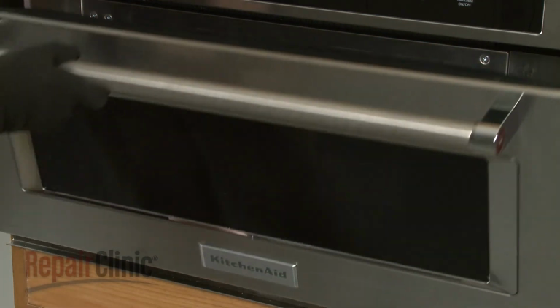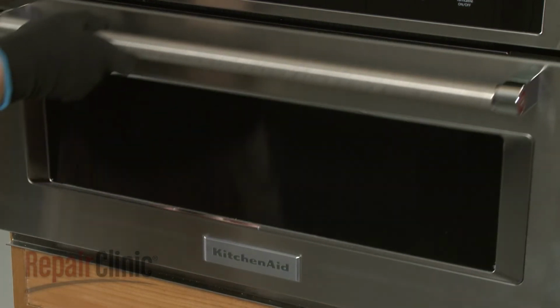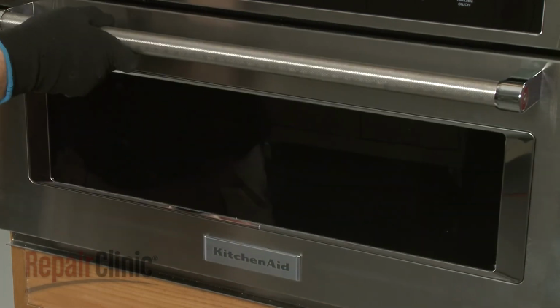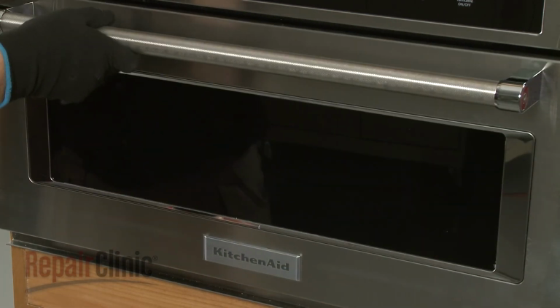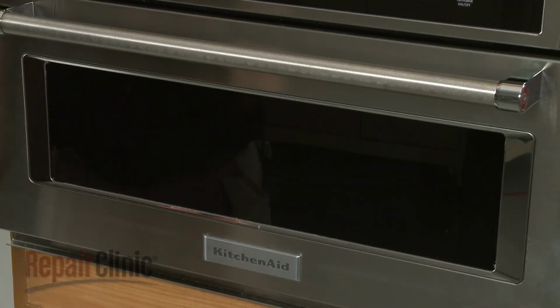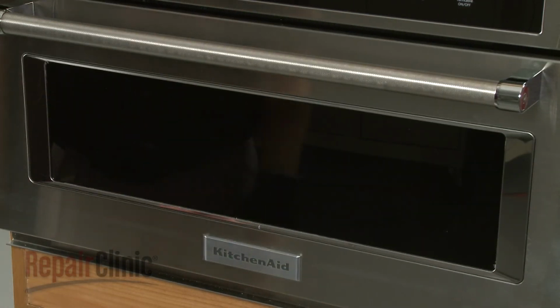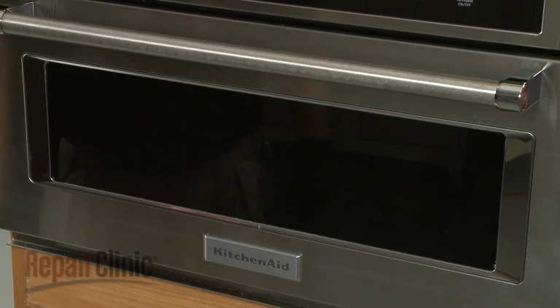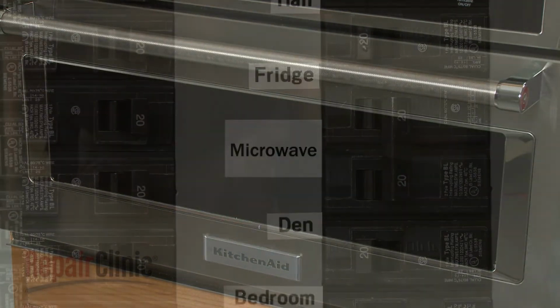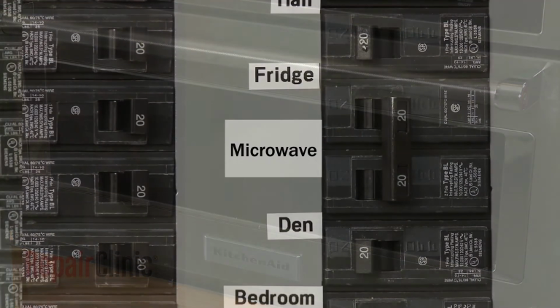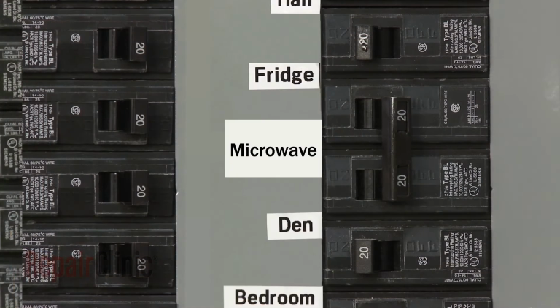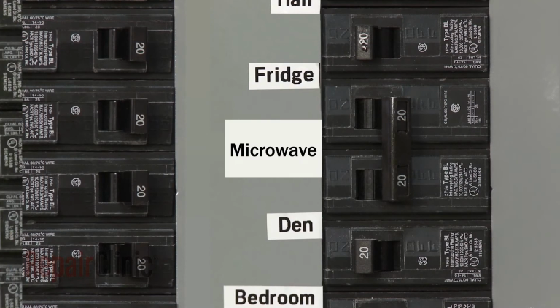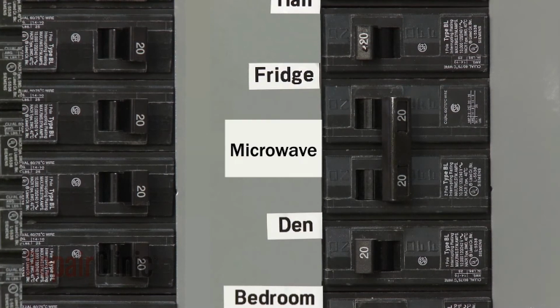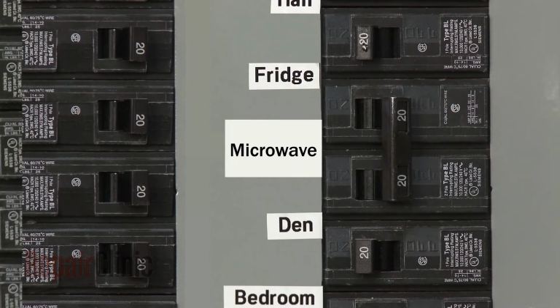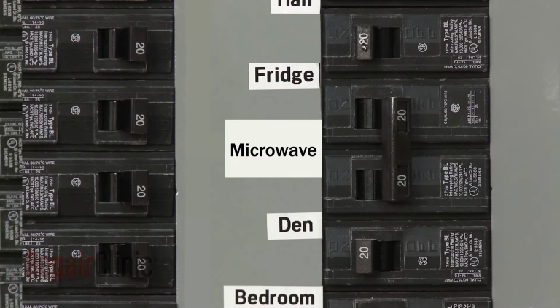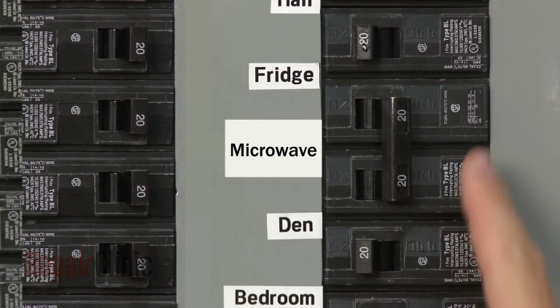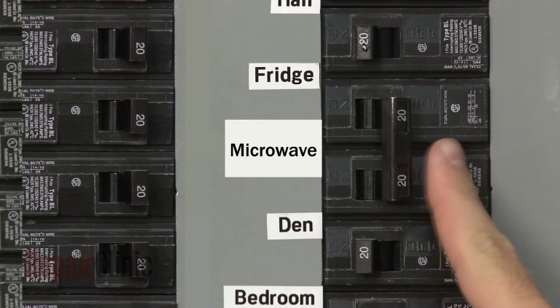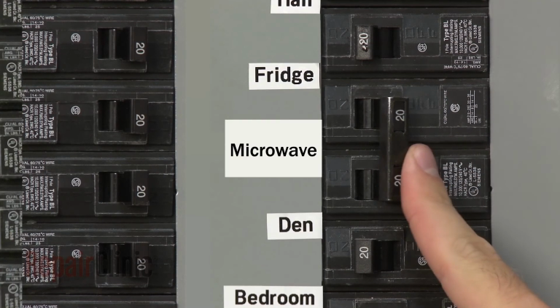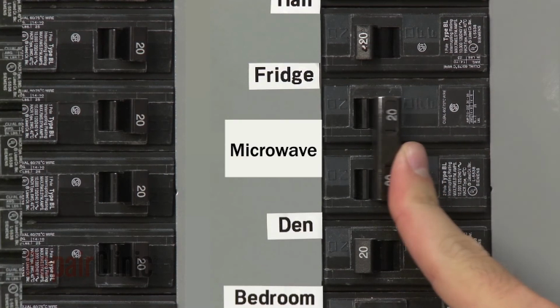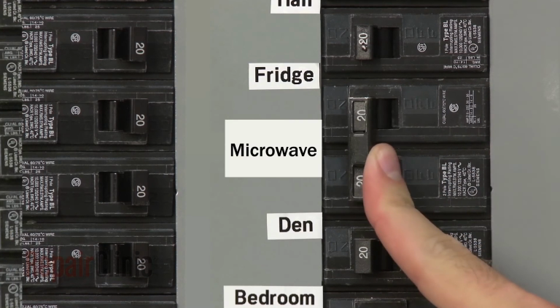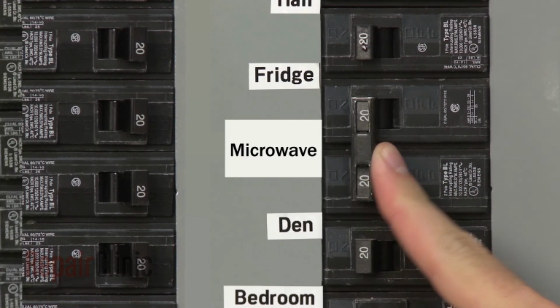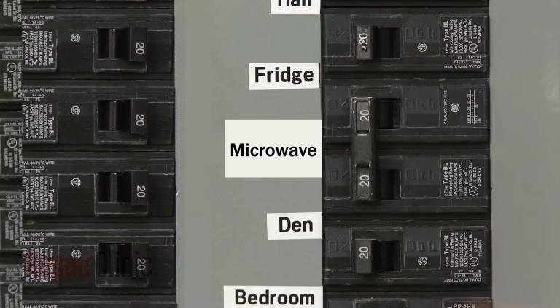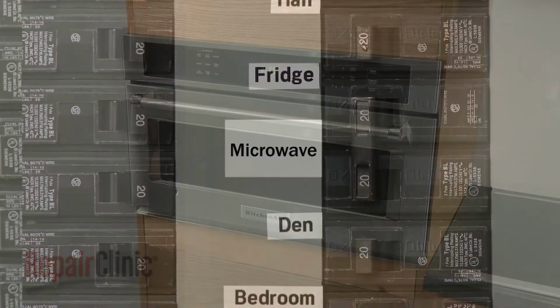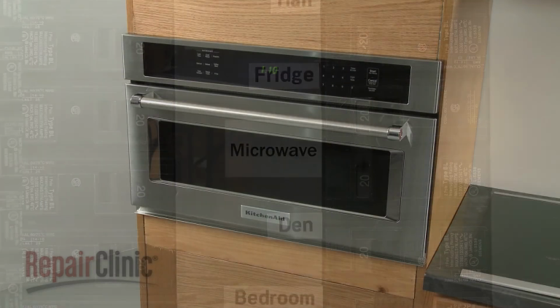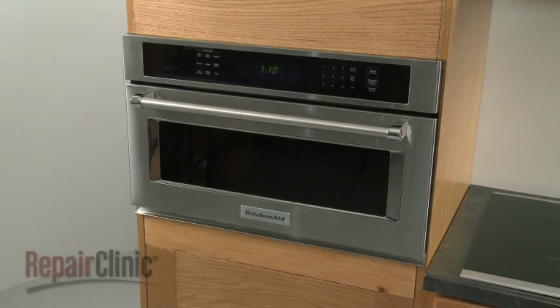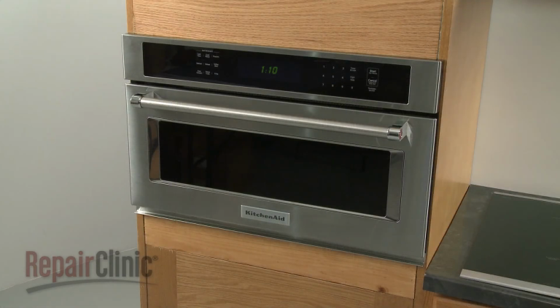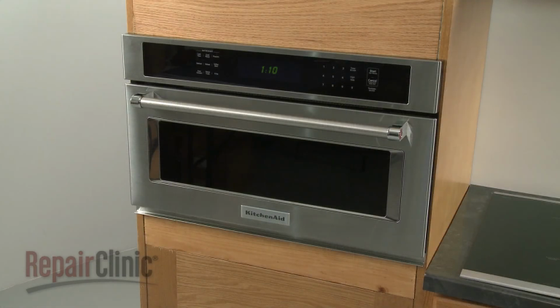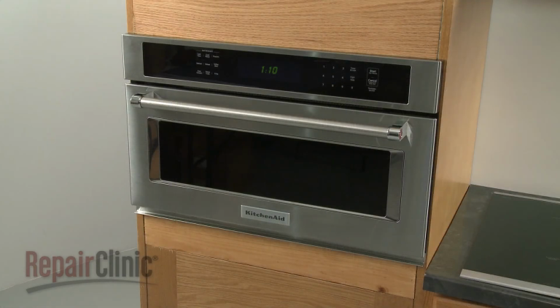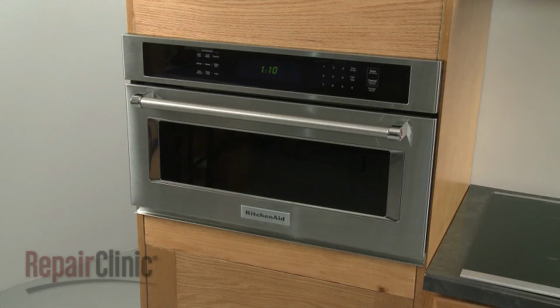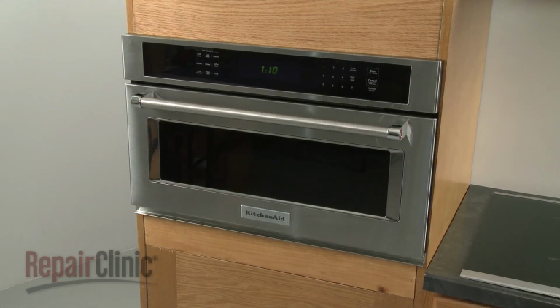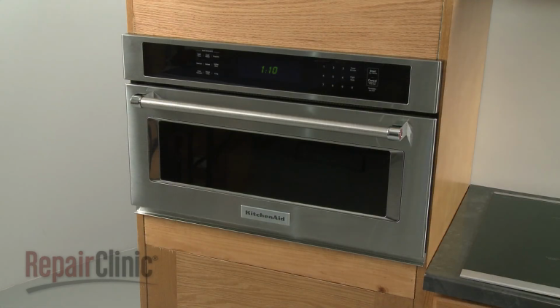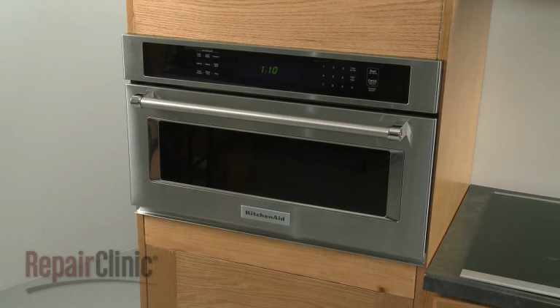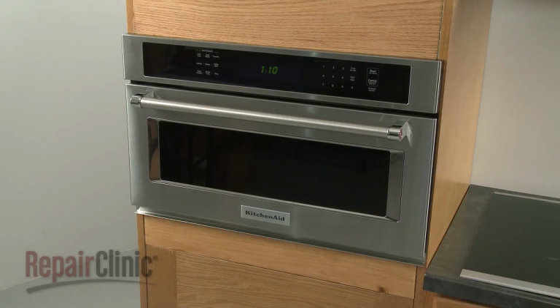With the repair completed, turn the power supply back on, and the microwave oven should be ready for use.